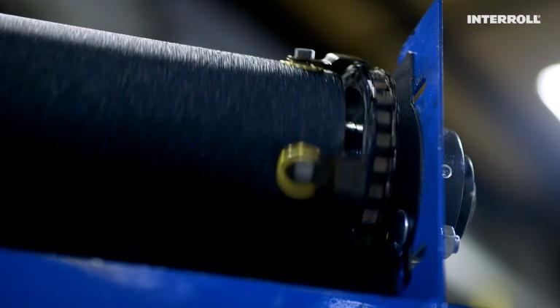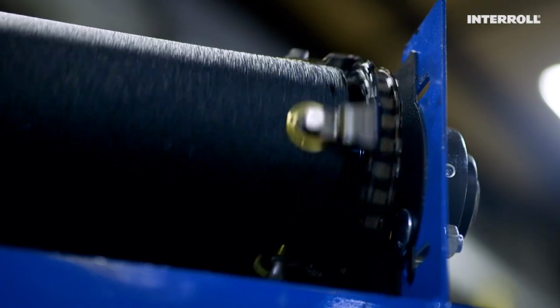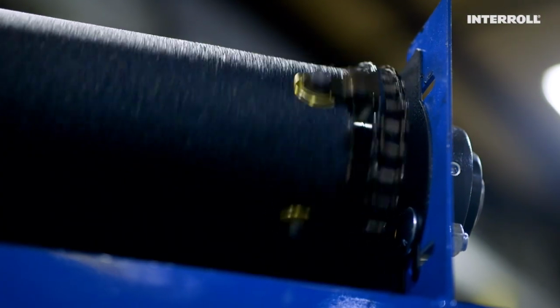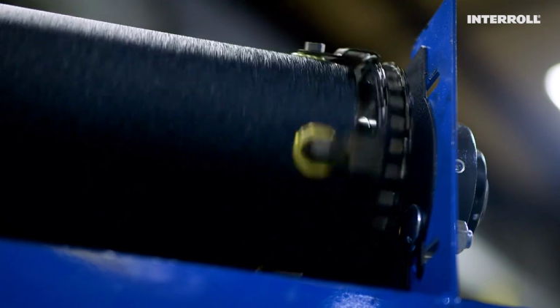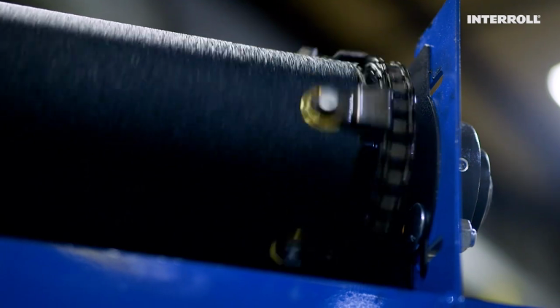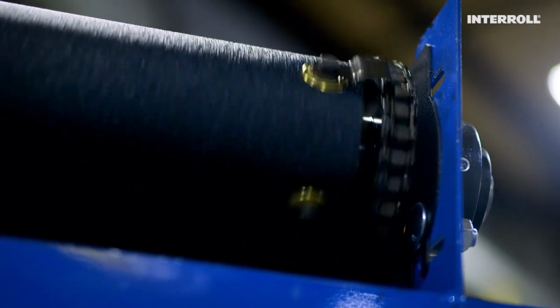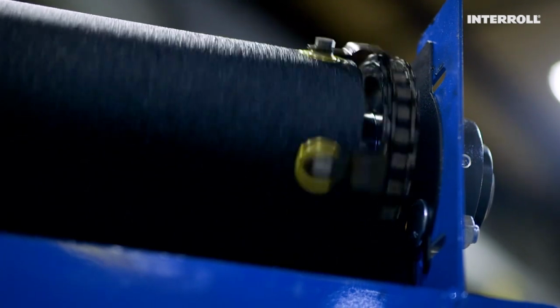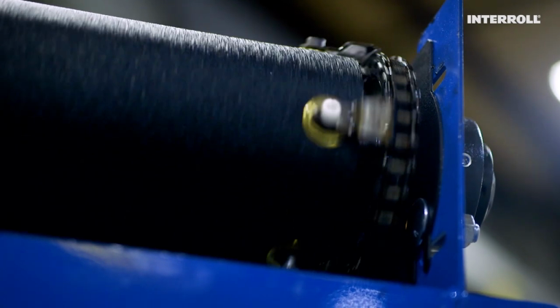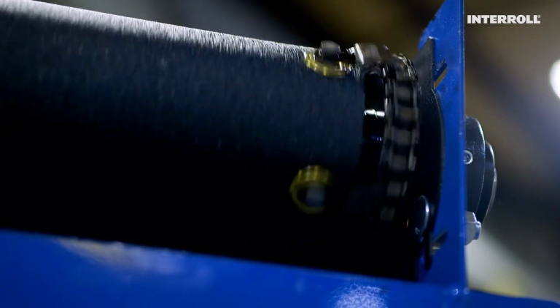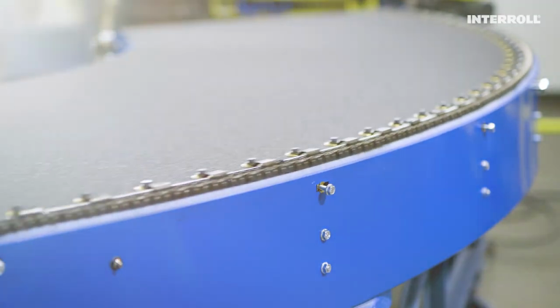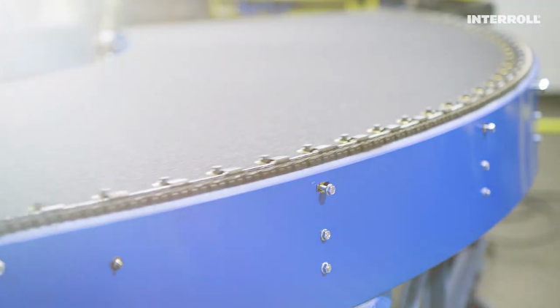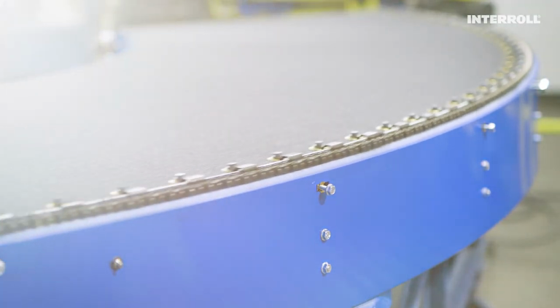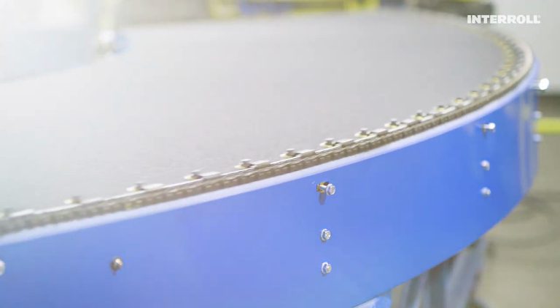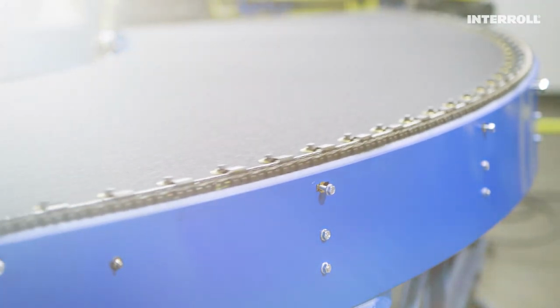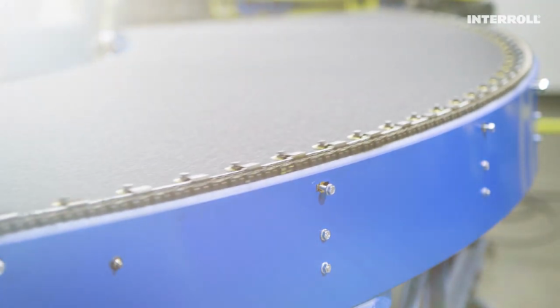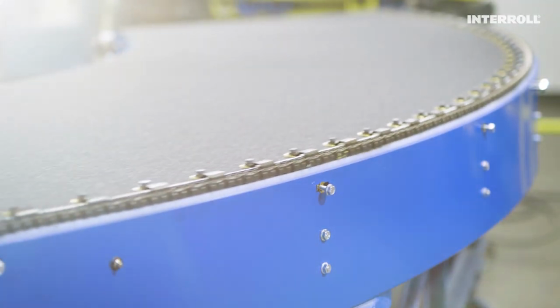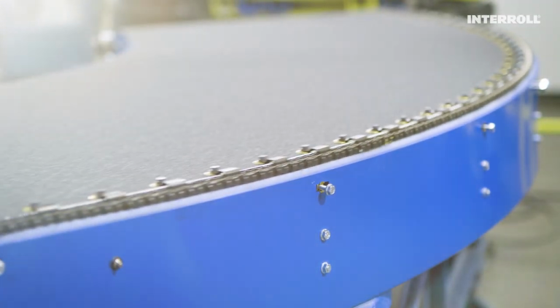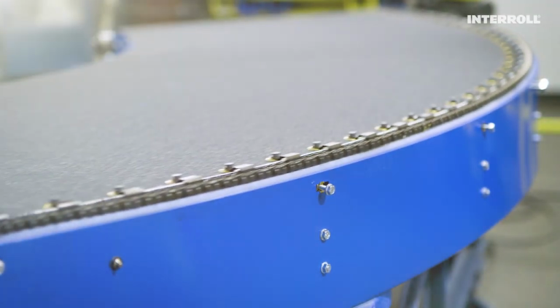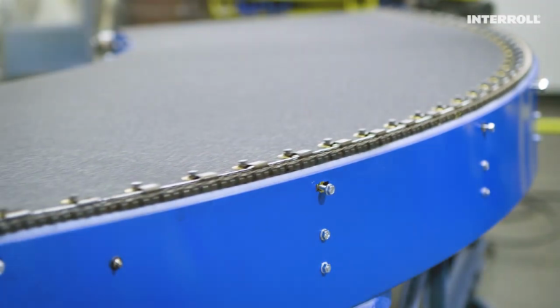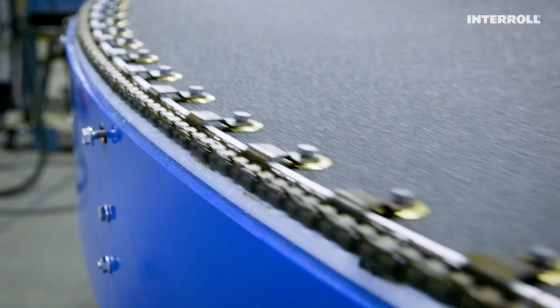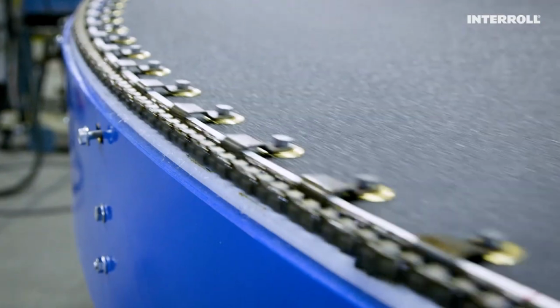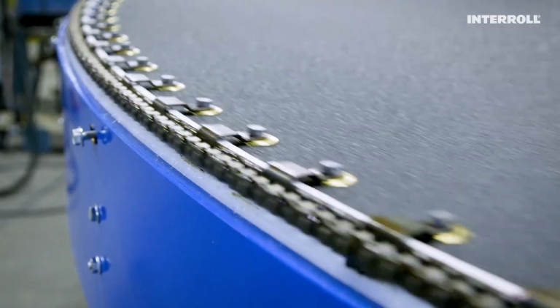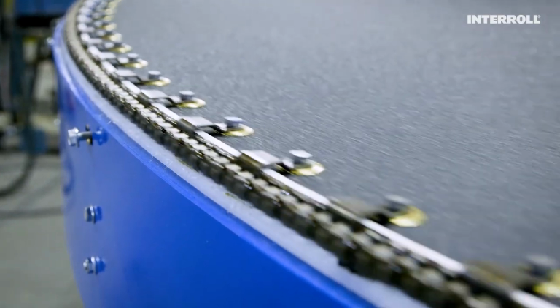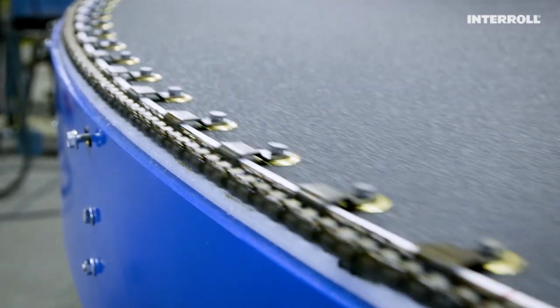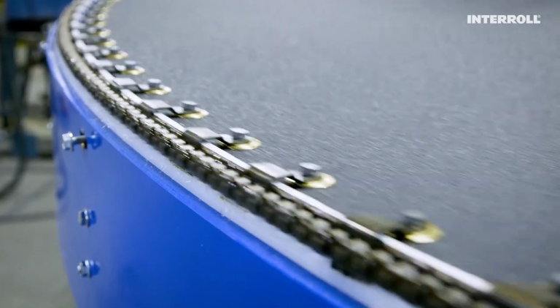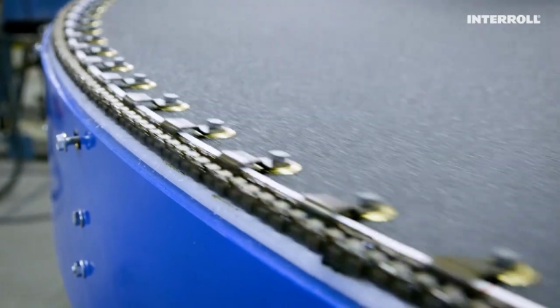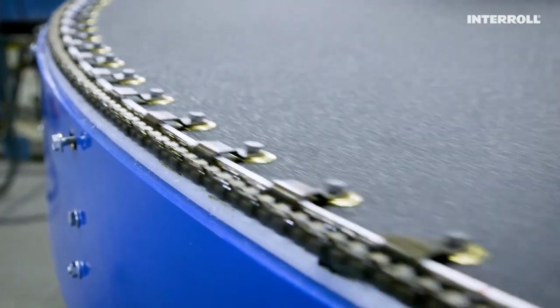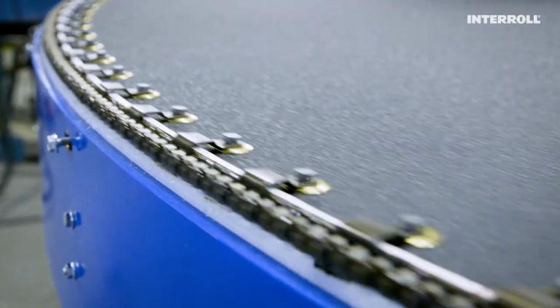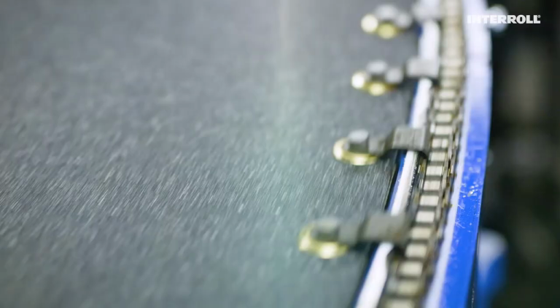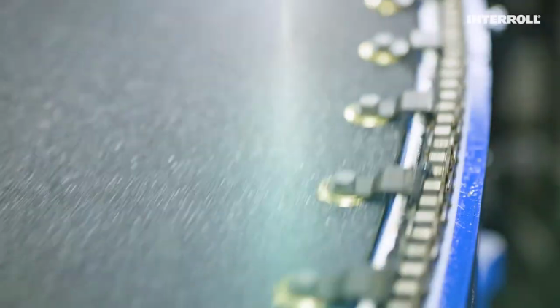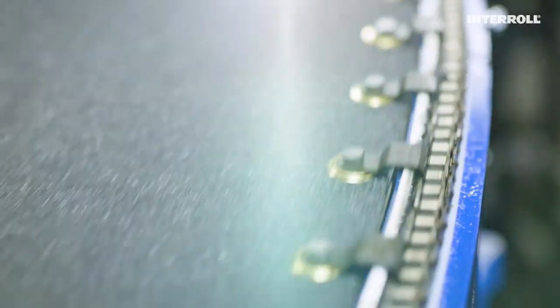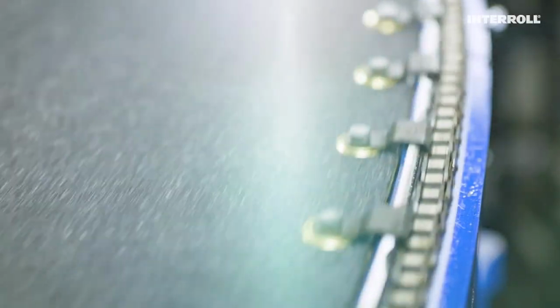The well-known one-million-cycle test is merely a warm-up for our curves — and would put our competitors down and out on the mat.